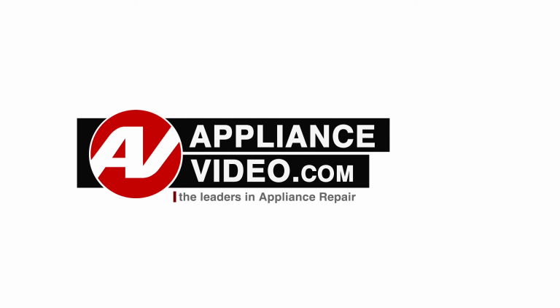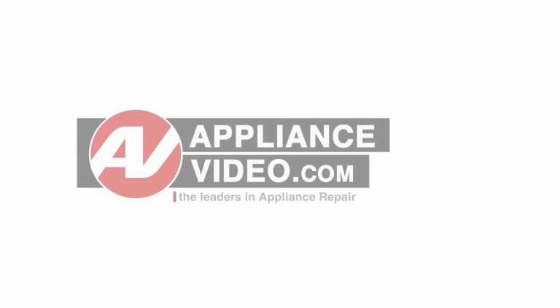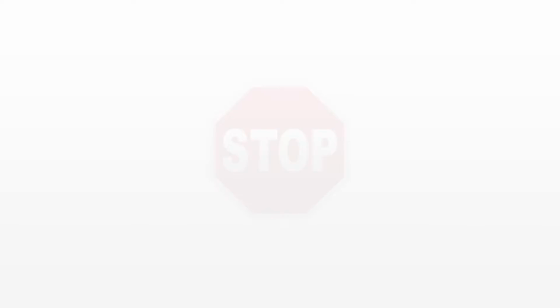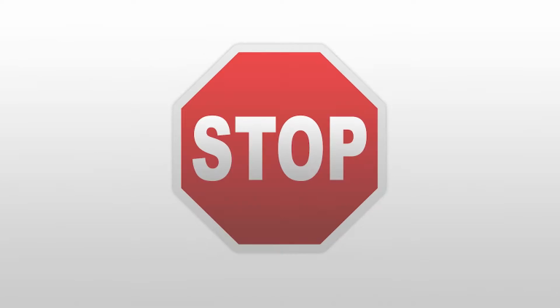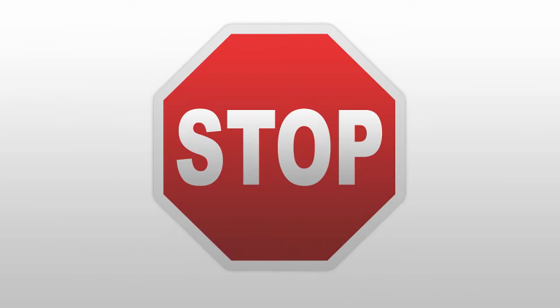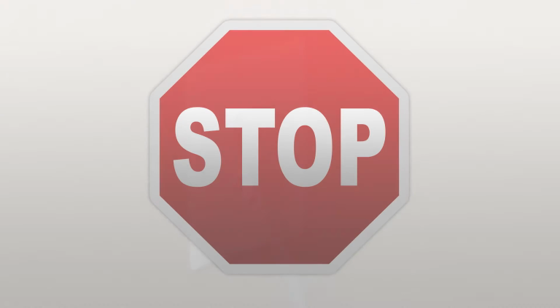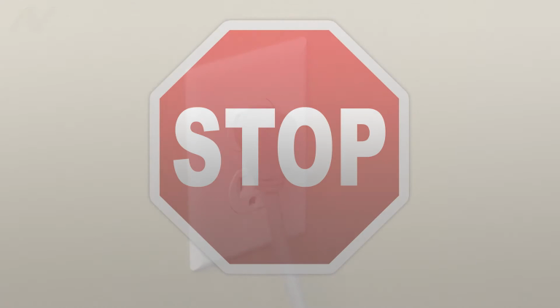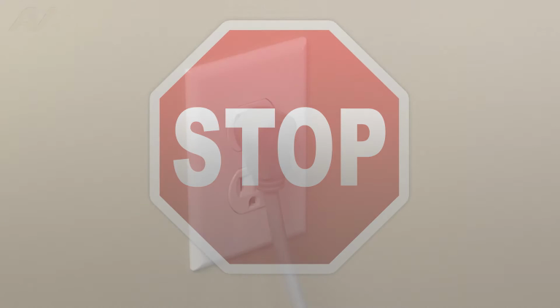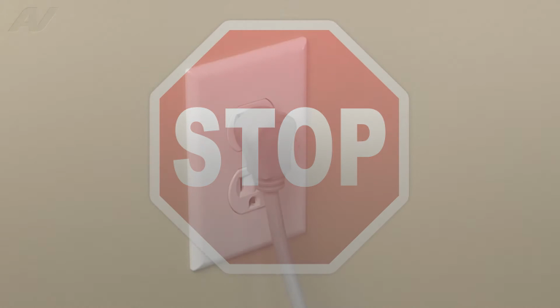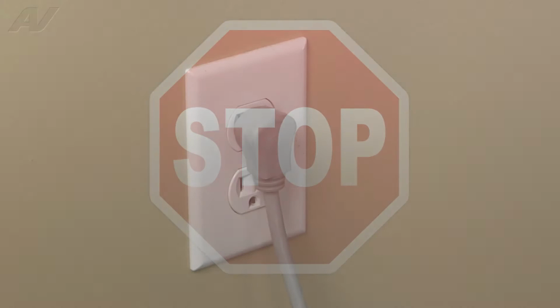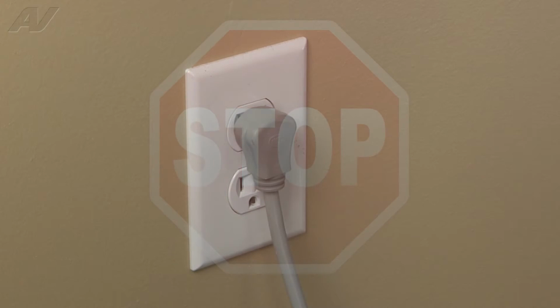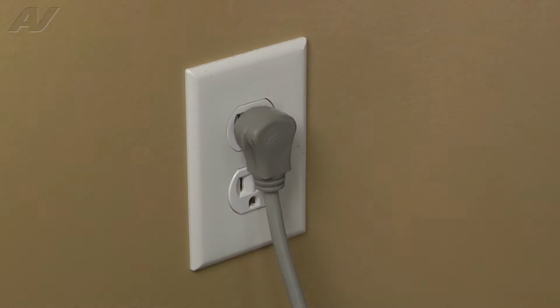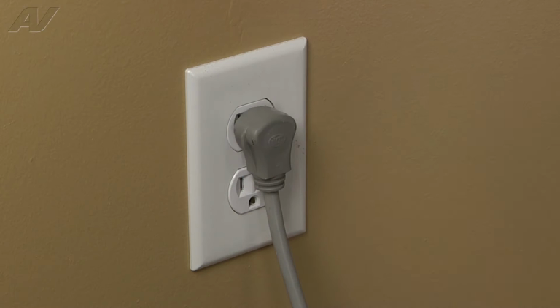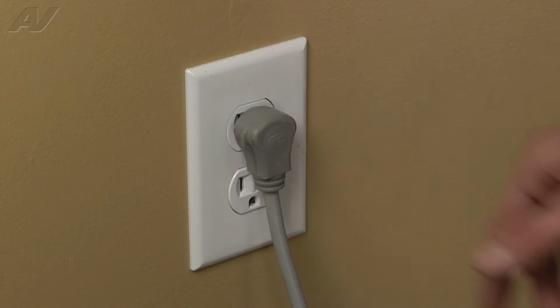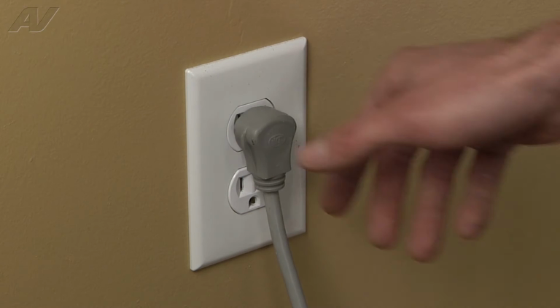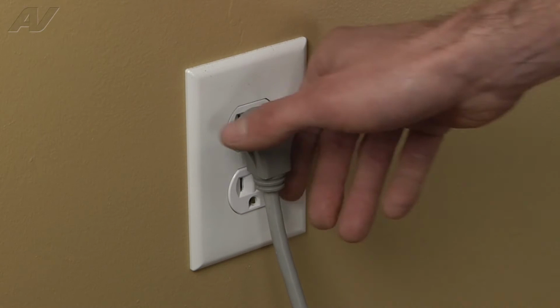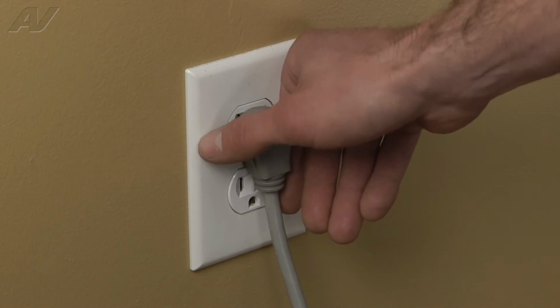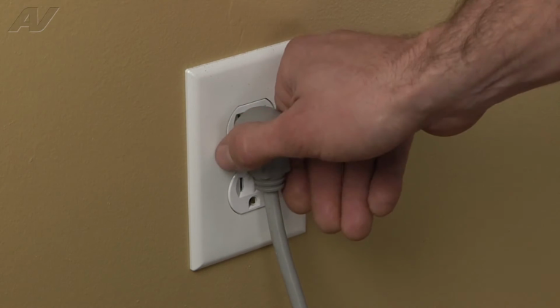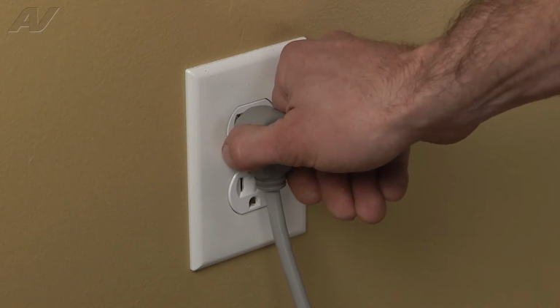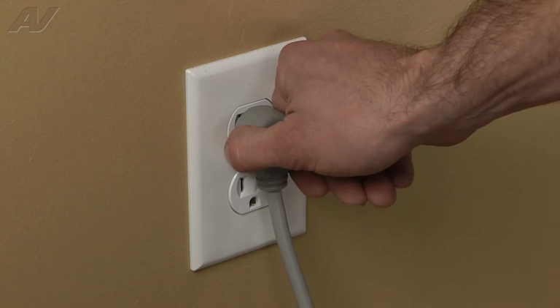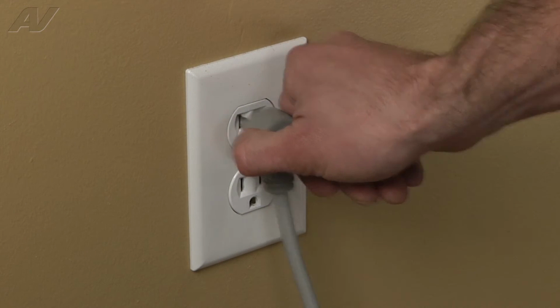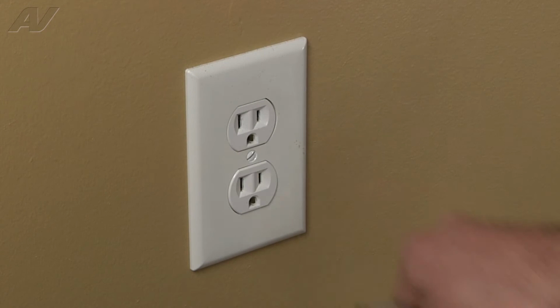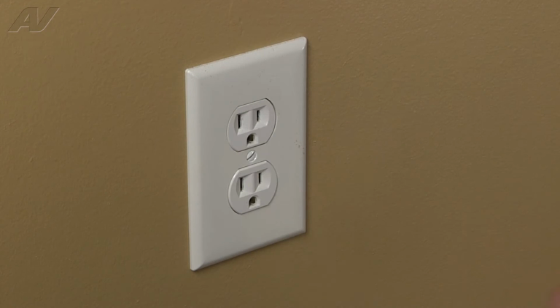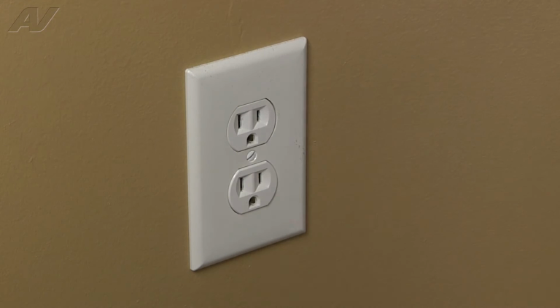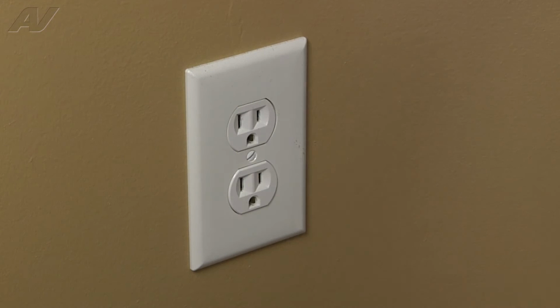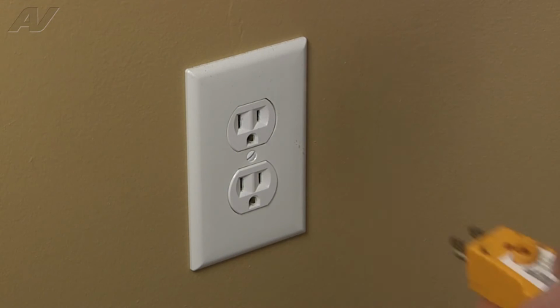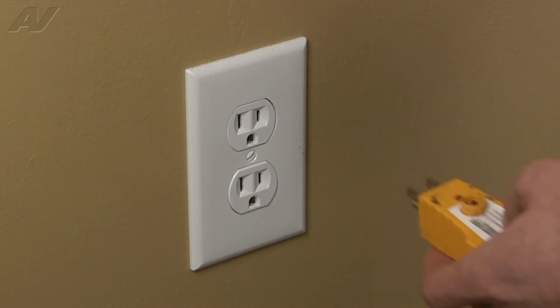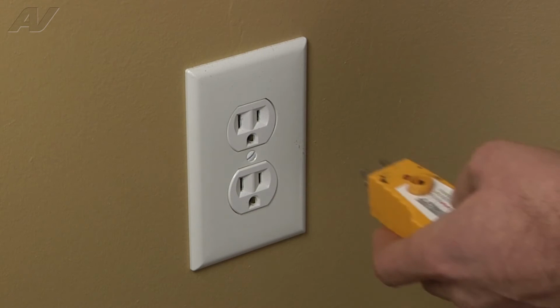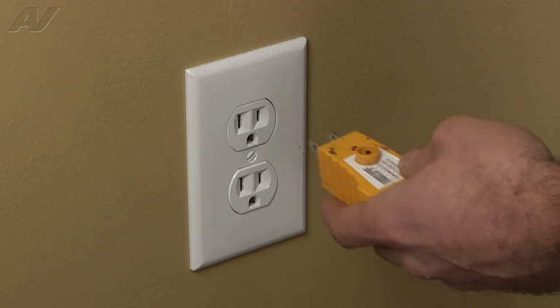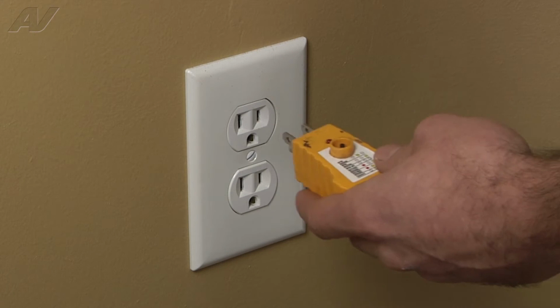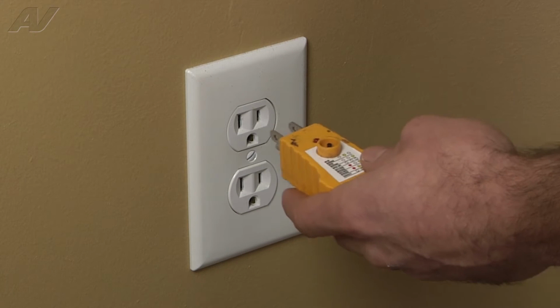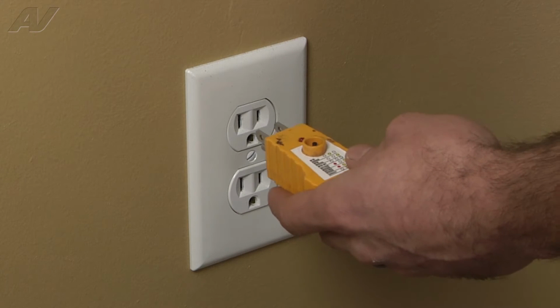Stop! Before you begin any repair, unplug the appliance from the wall outlet.